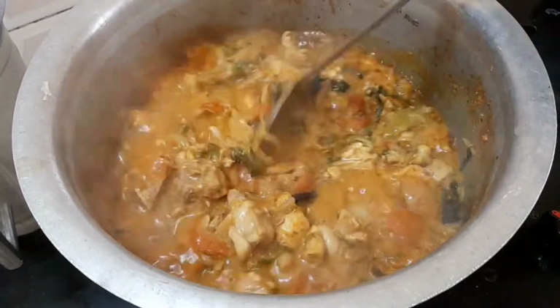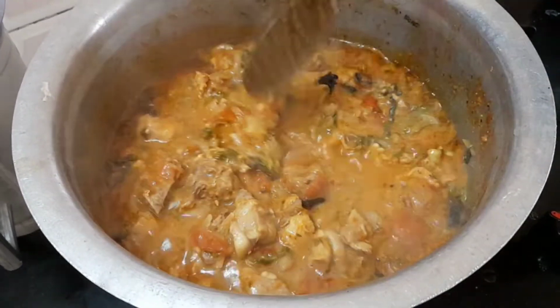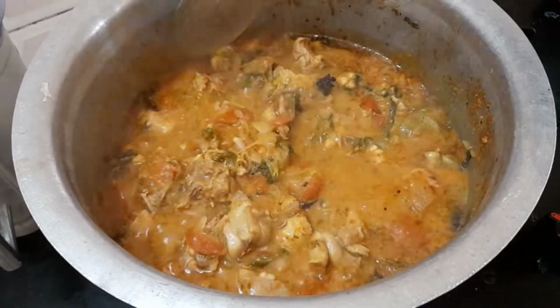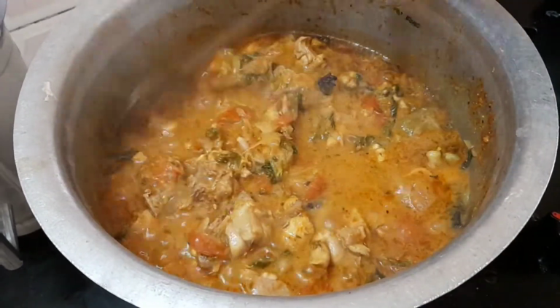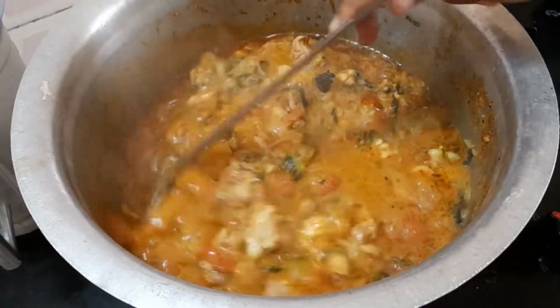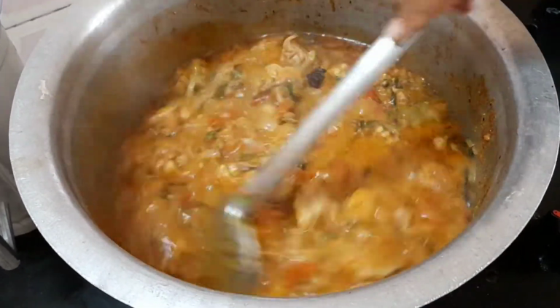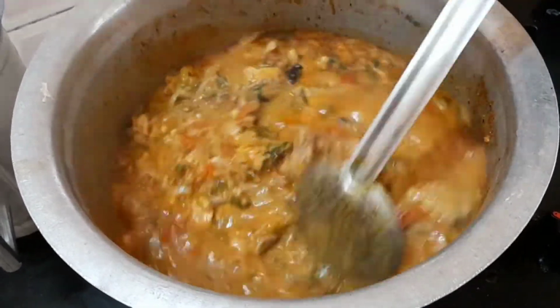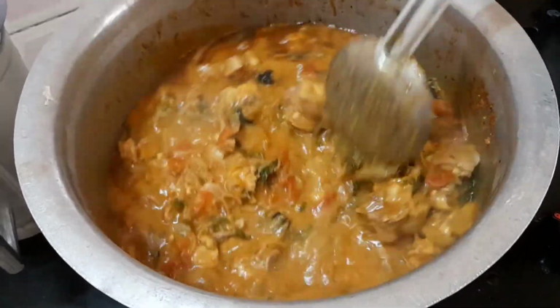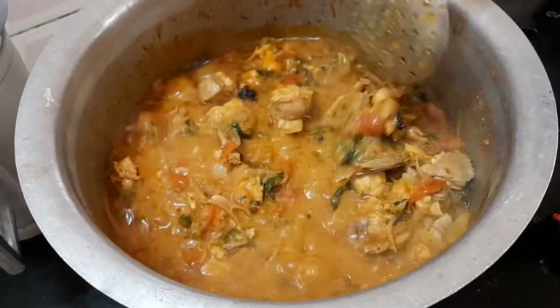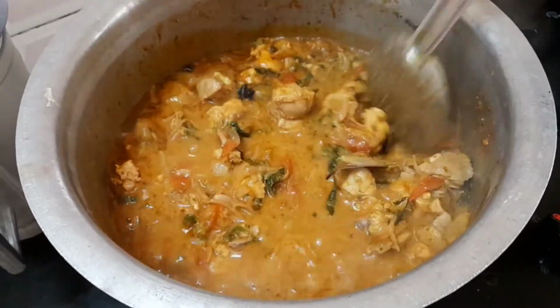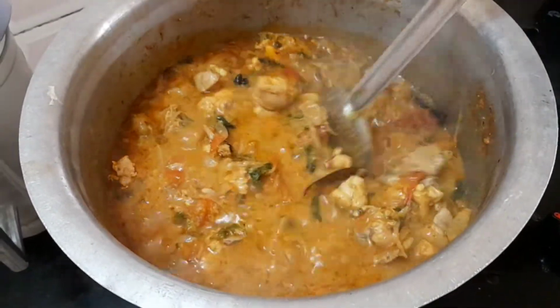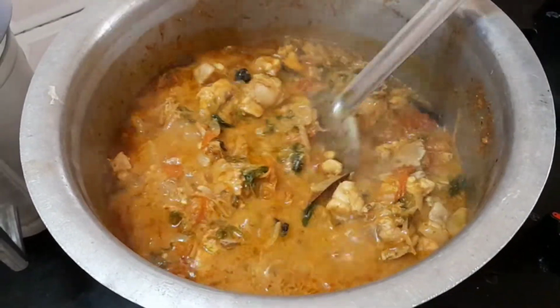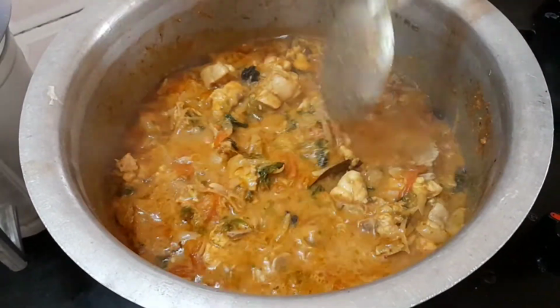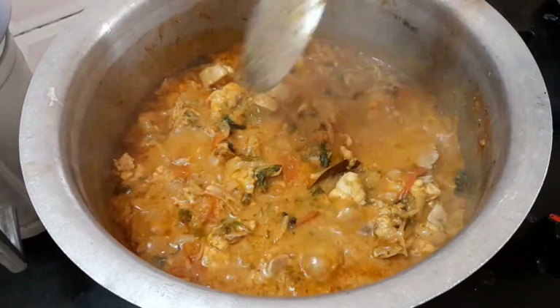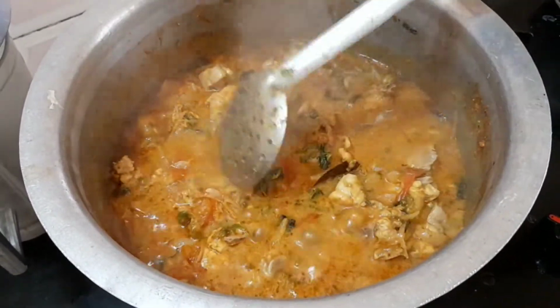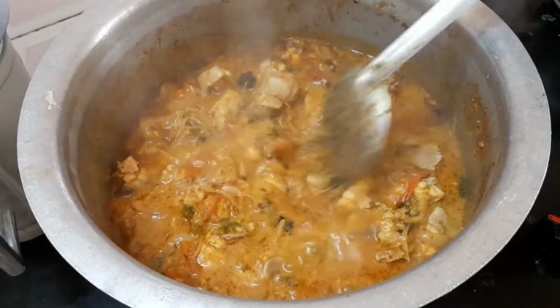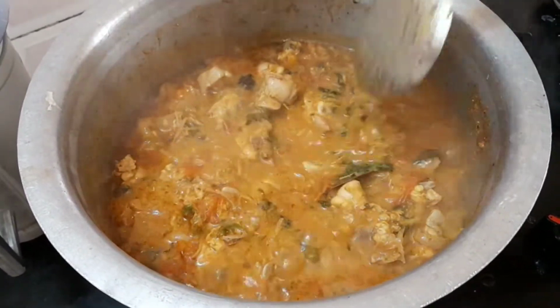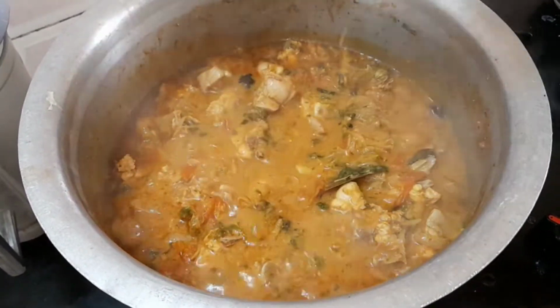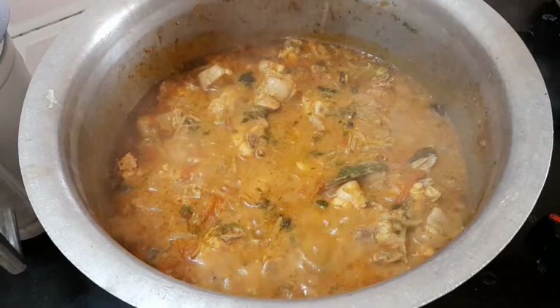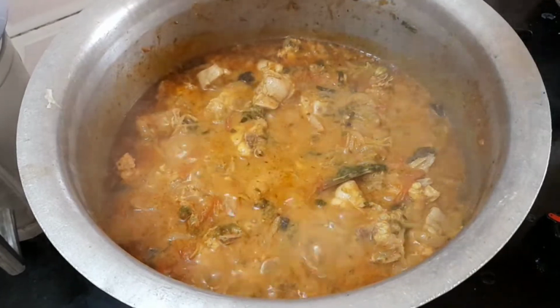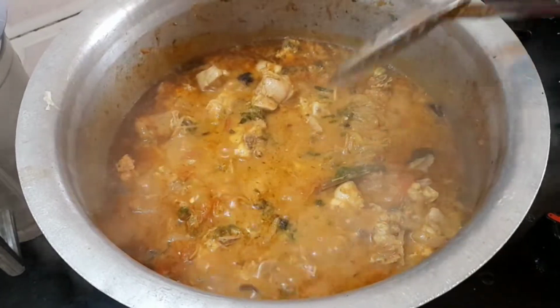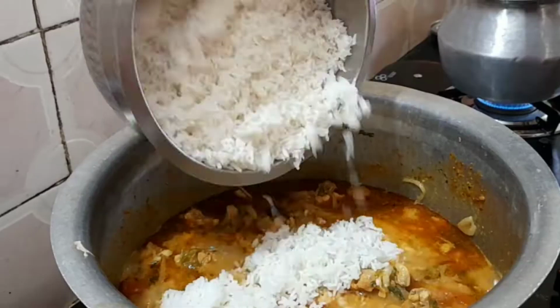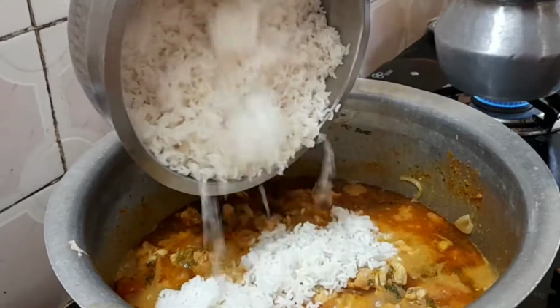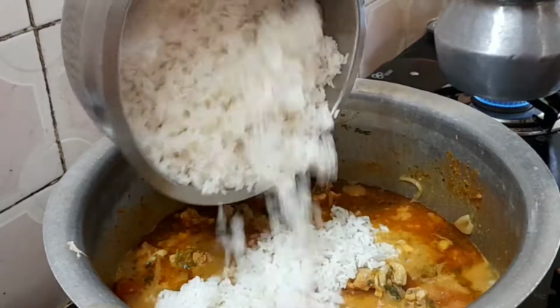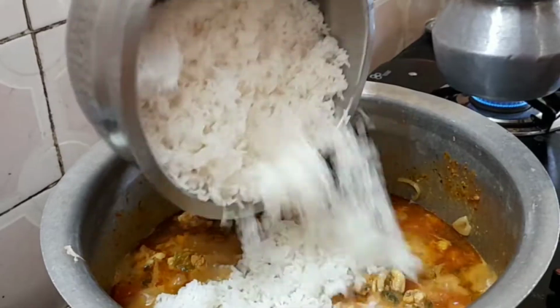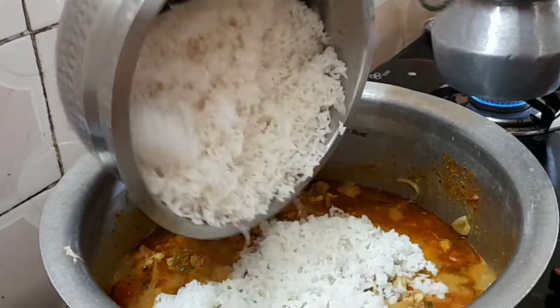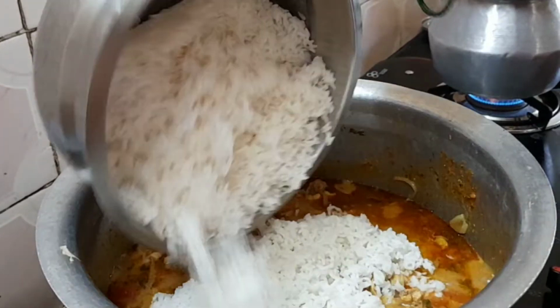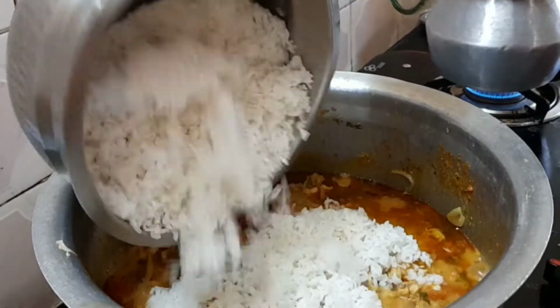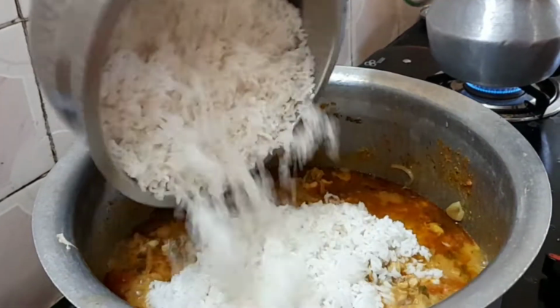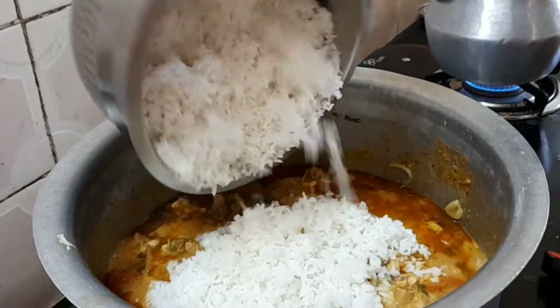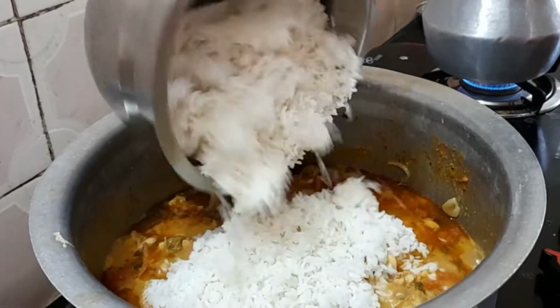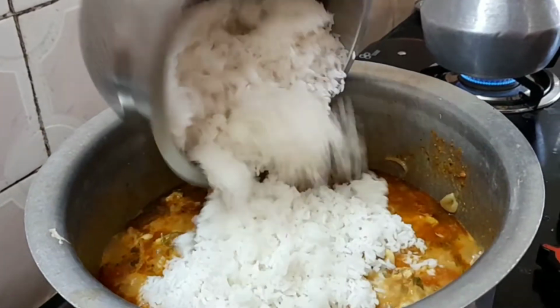As the masala comes in, we will add the color to it.